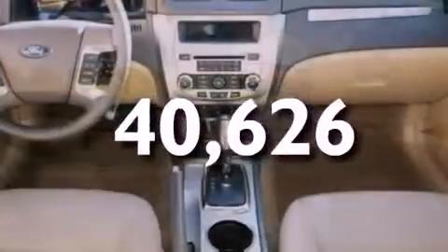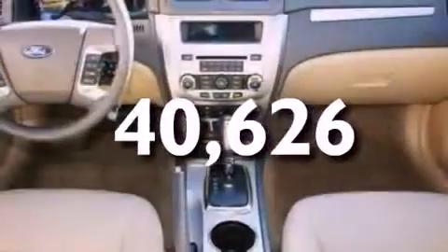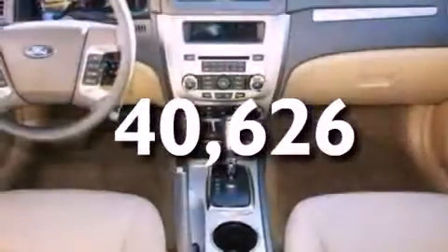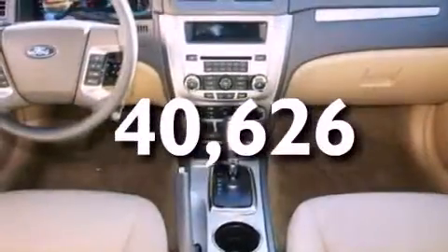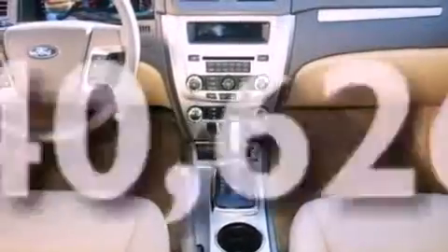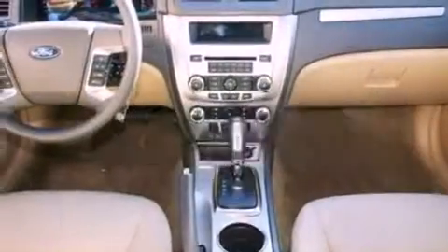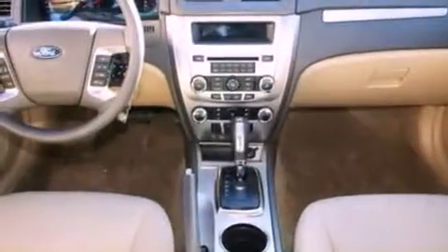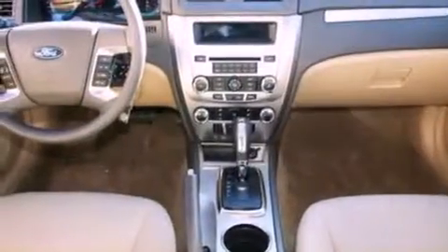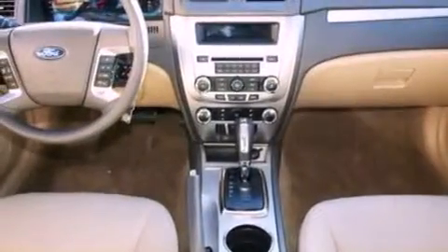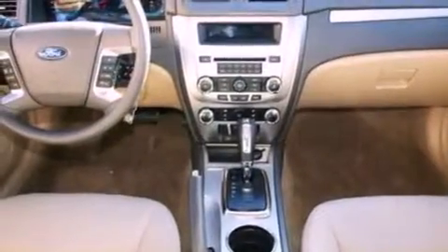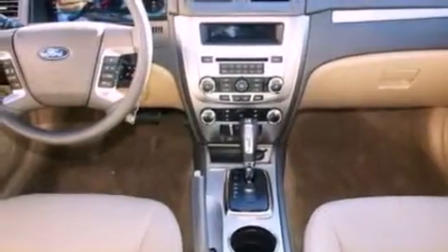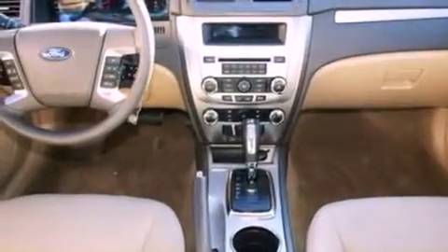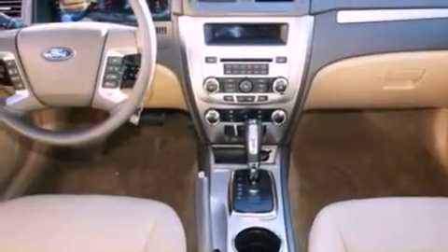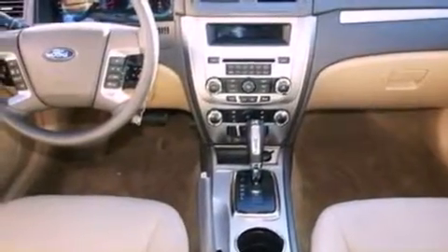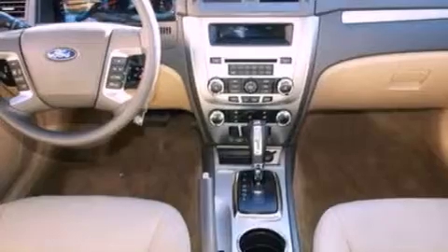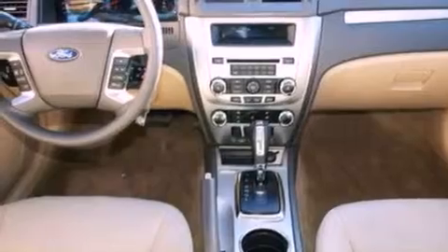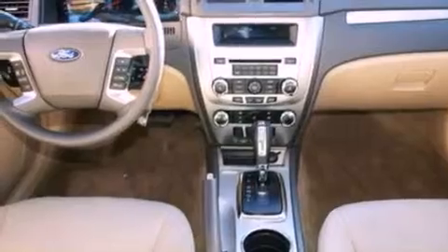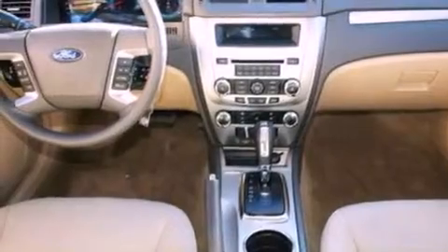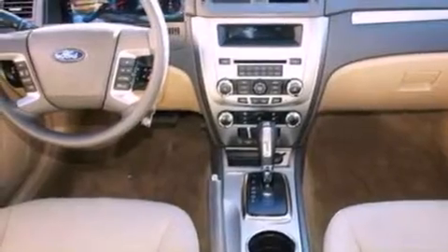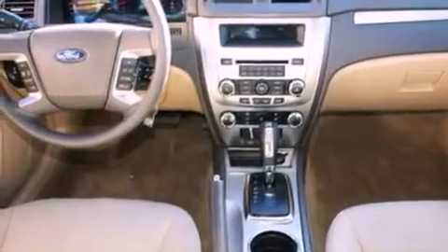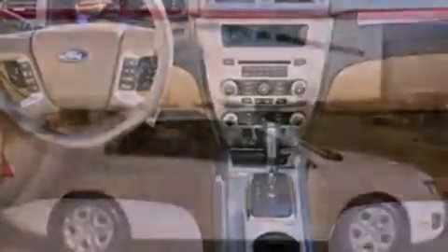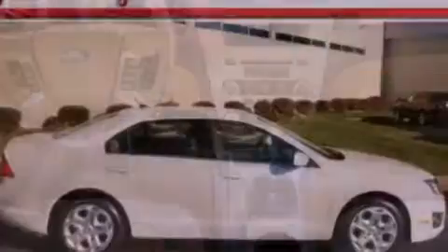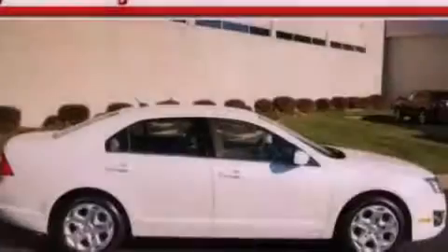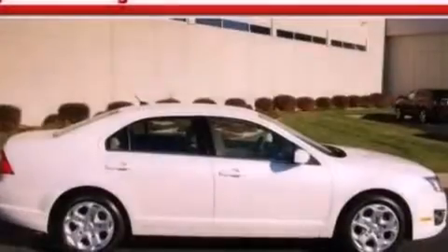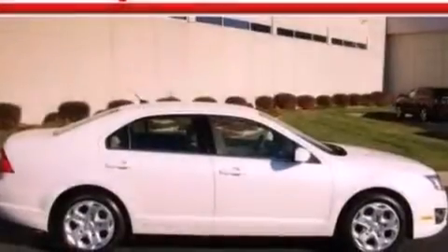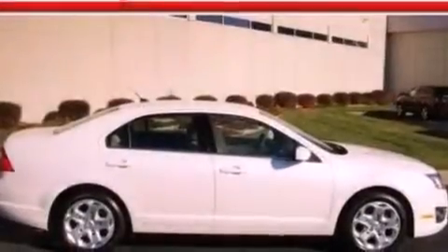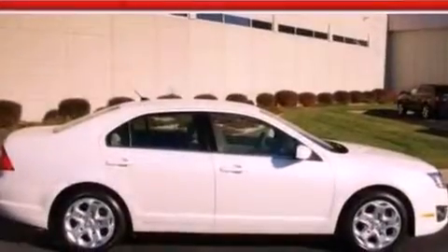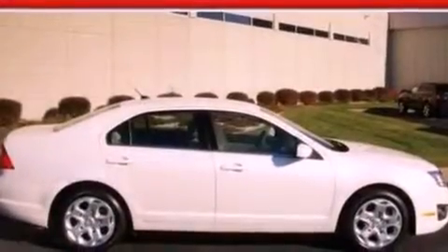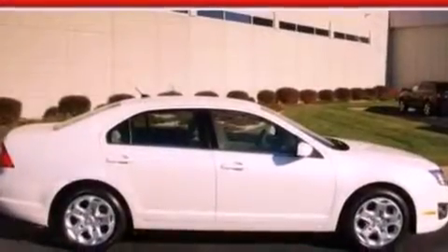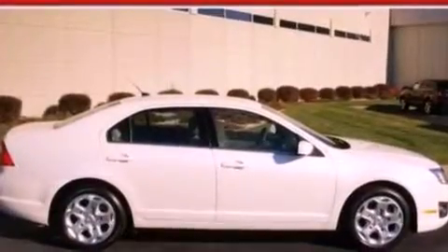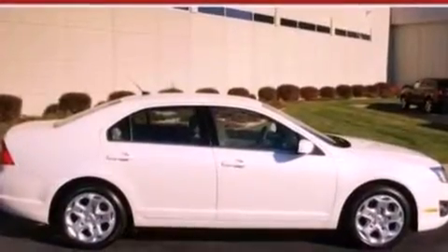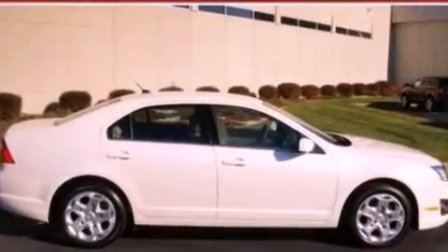With an EPA estimated rating of 29 miles per gallon on the highway, this vehicle helps leave money in your pocket where you want it.